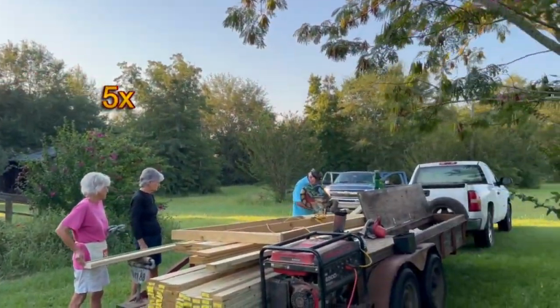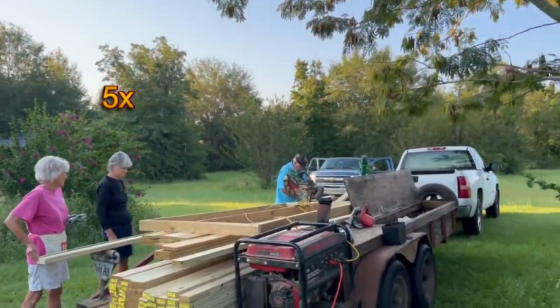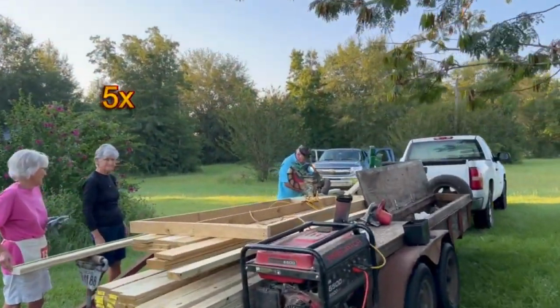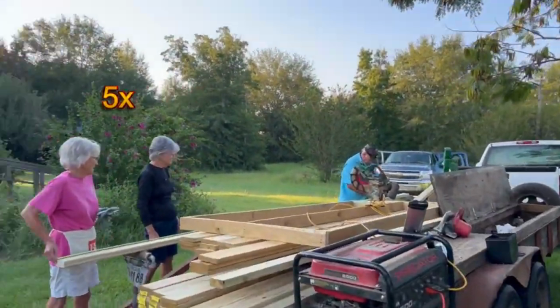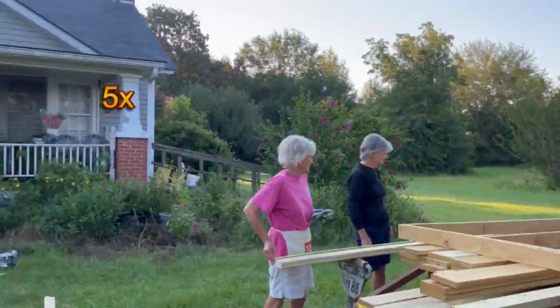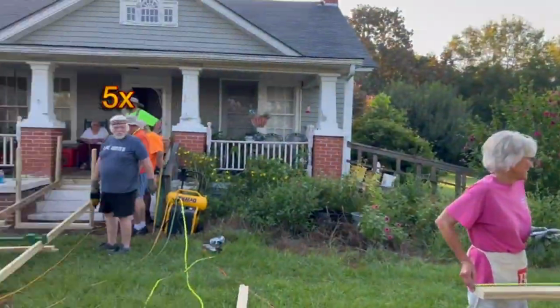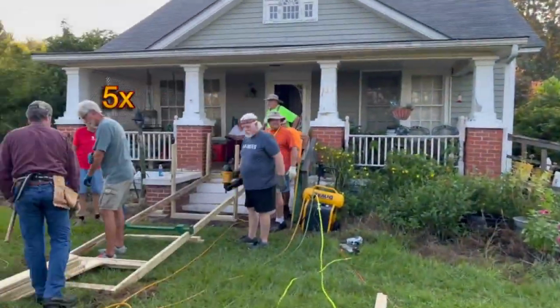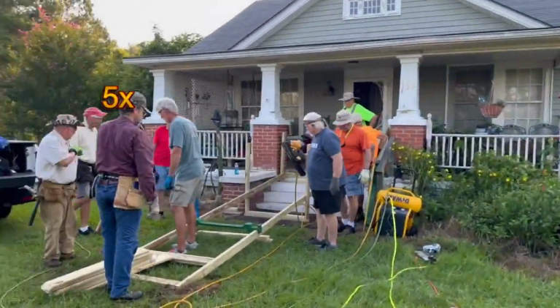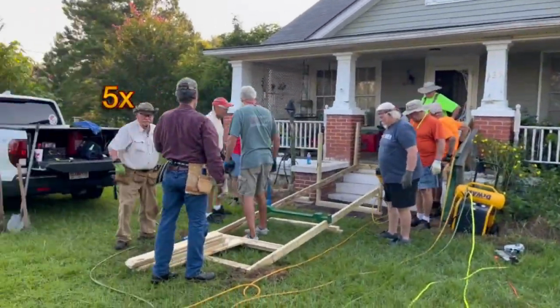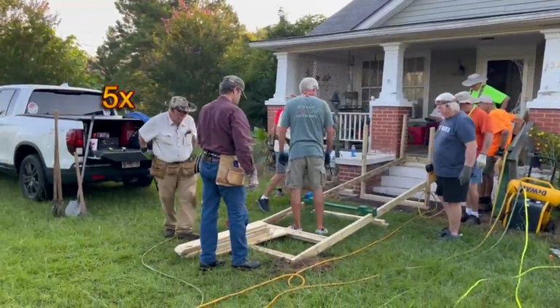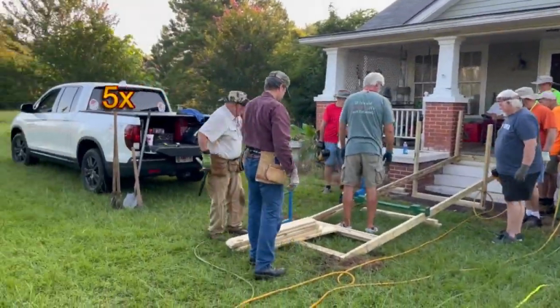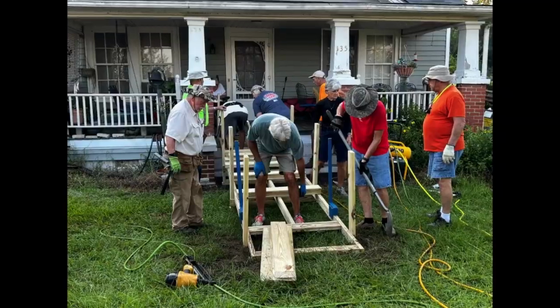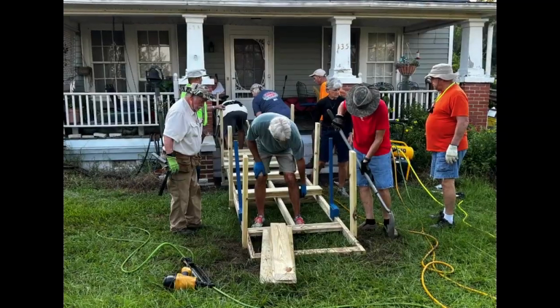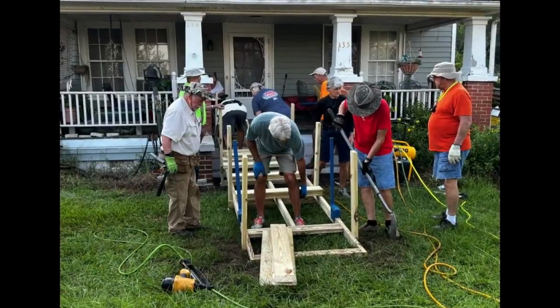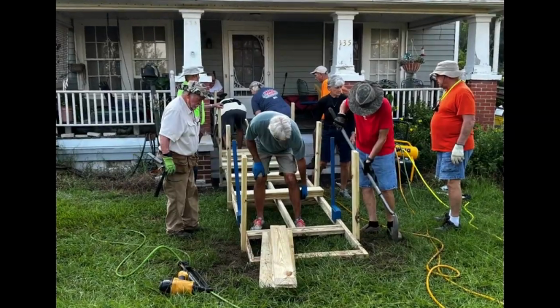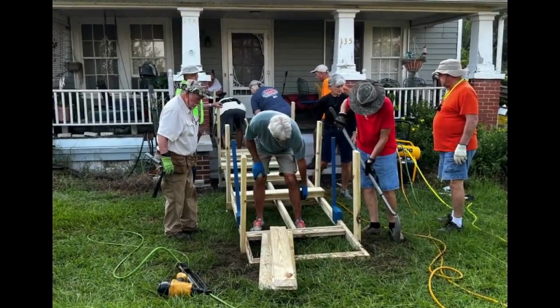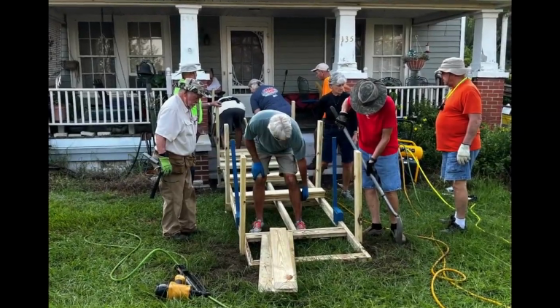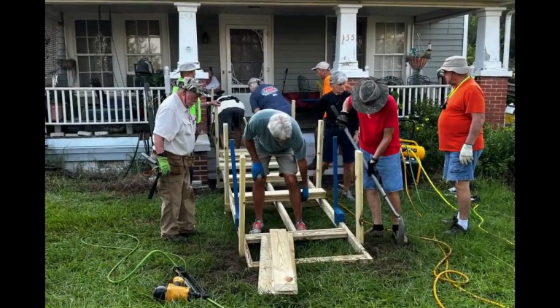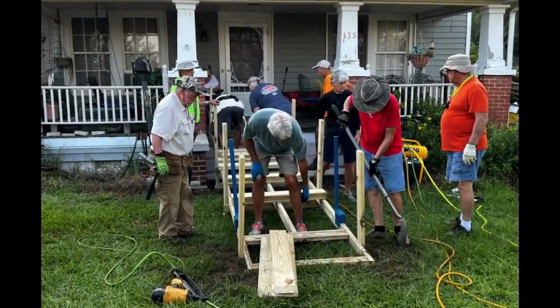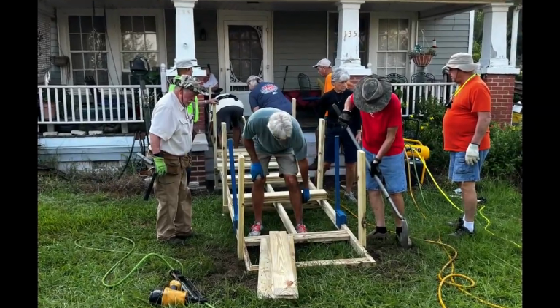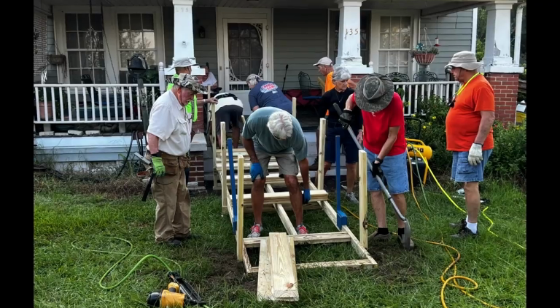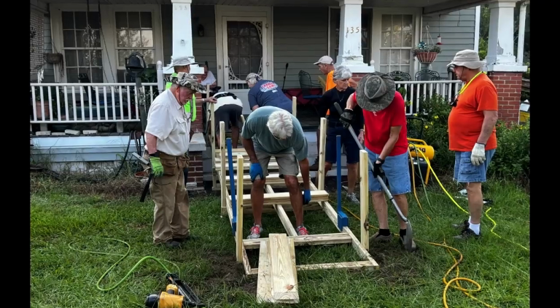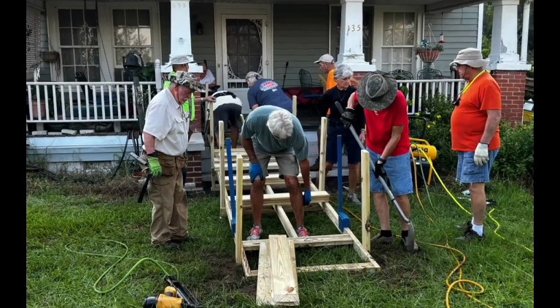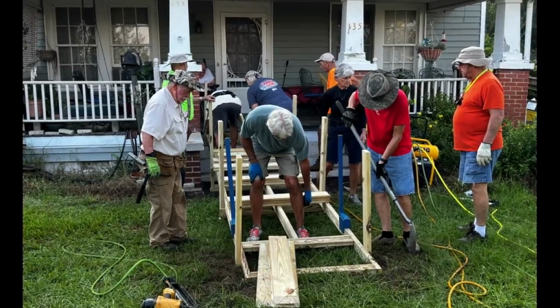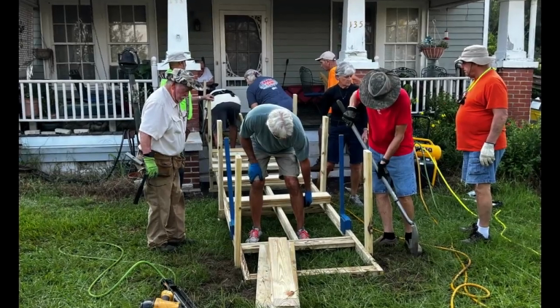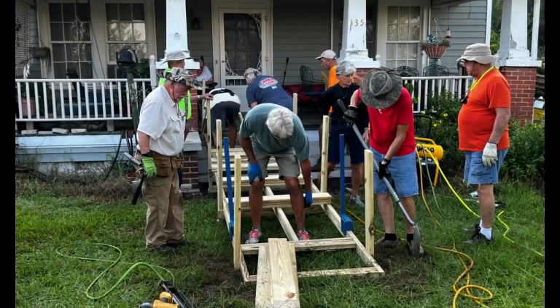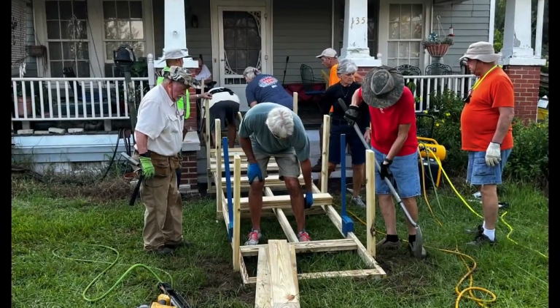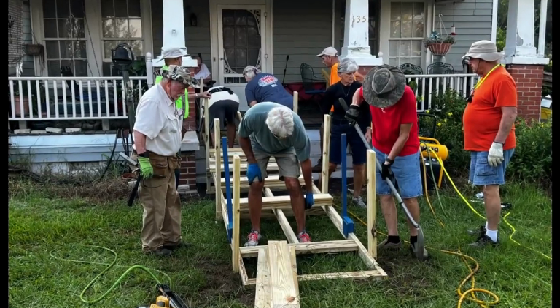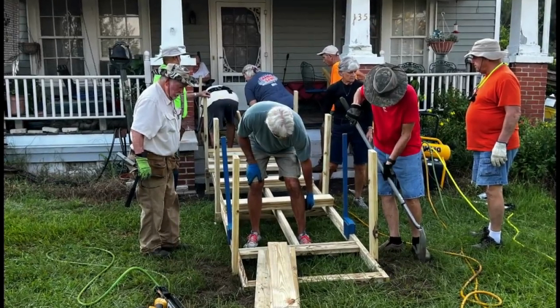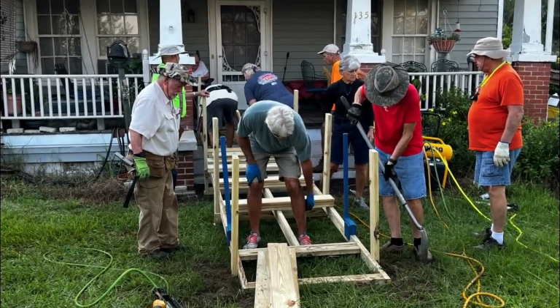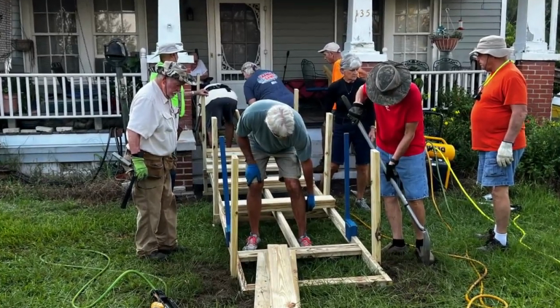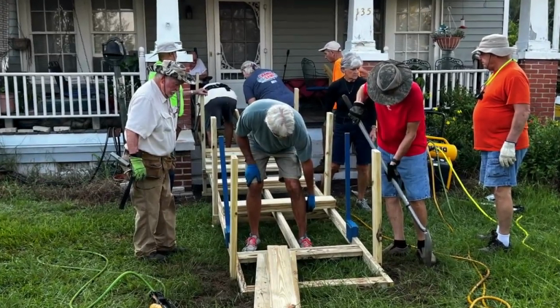Volunteer turnout today was awesome. We built the 16-foot ramp in just one hour.